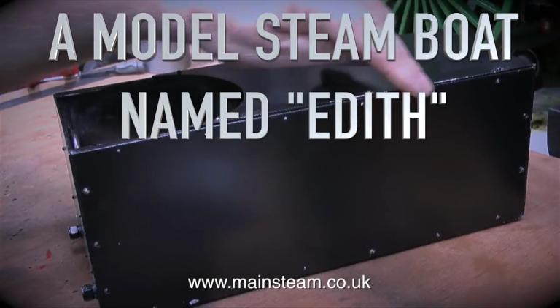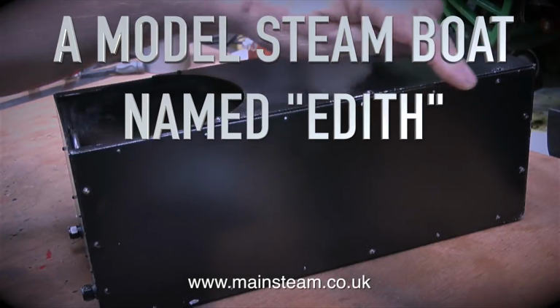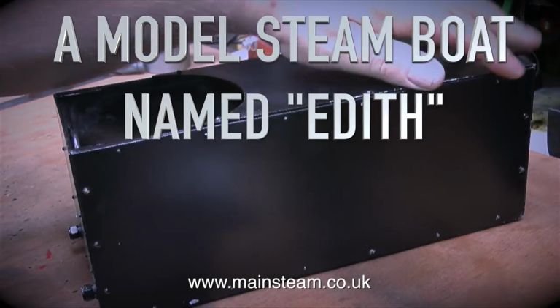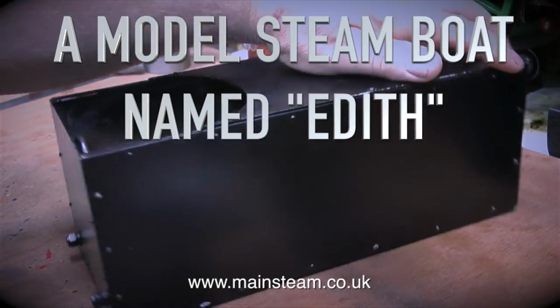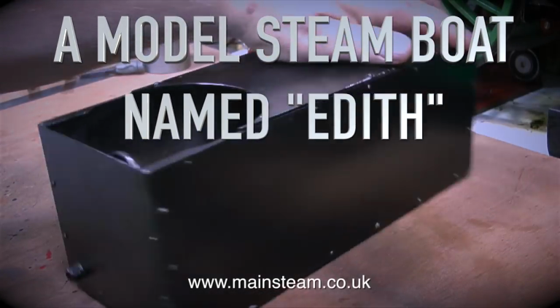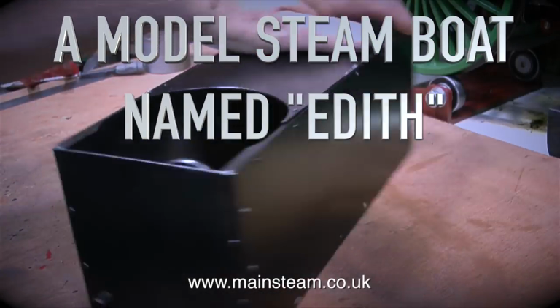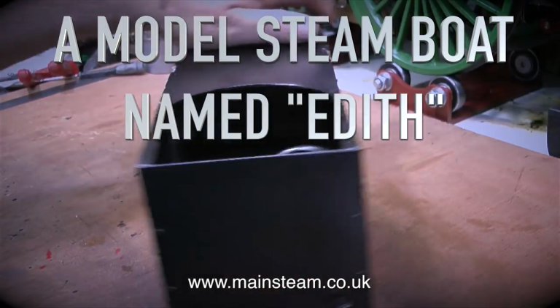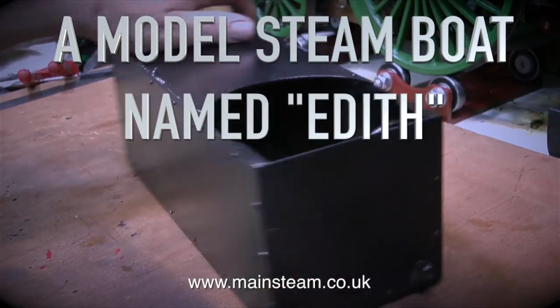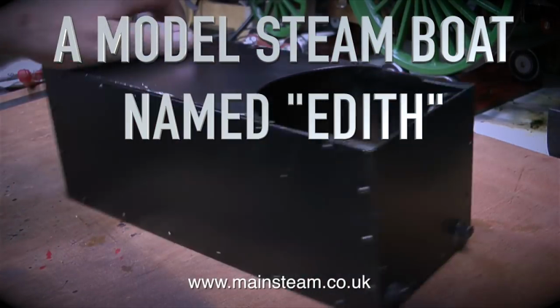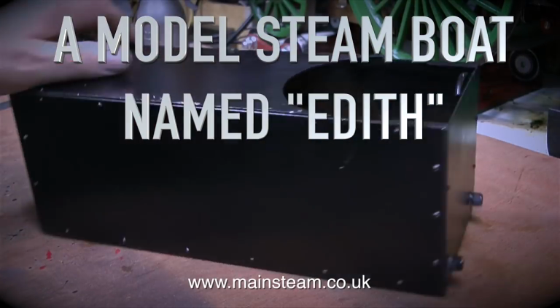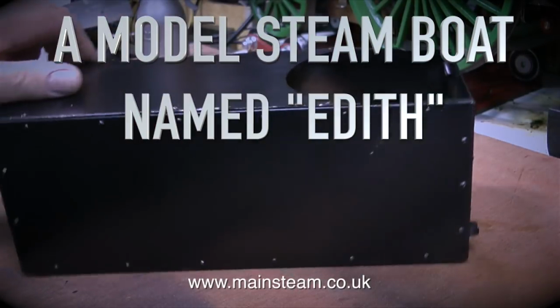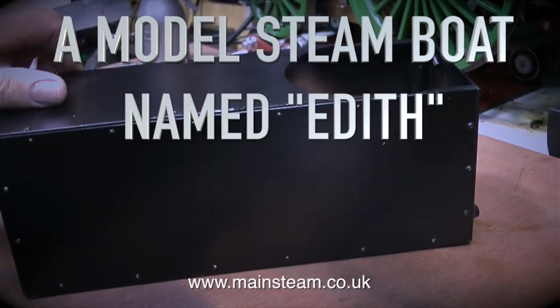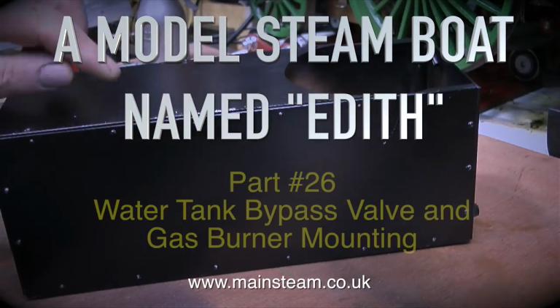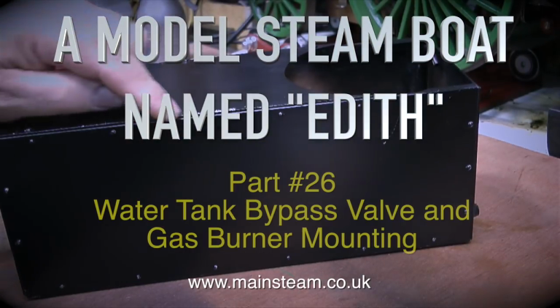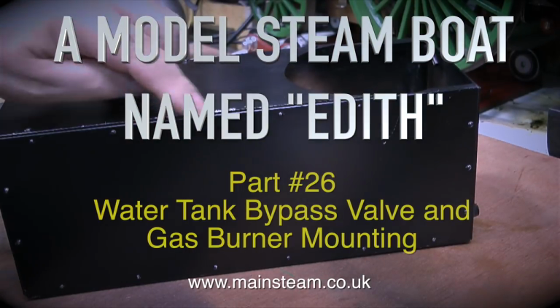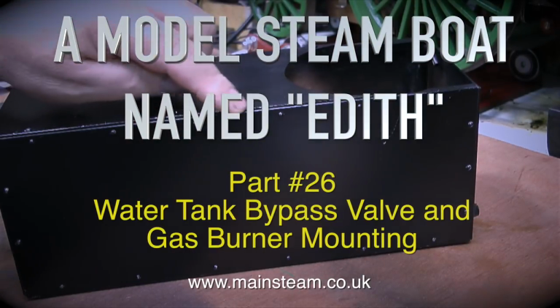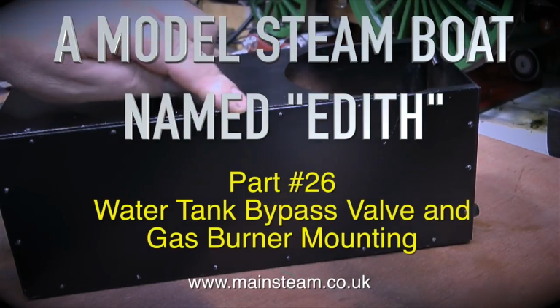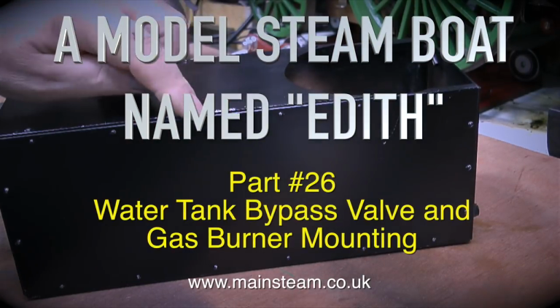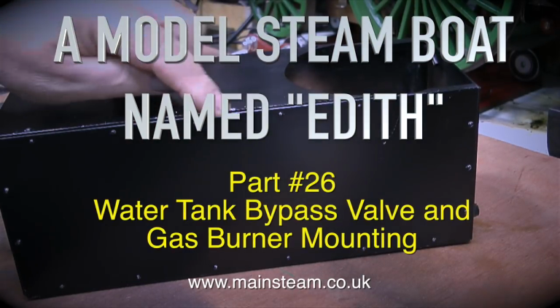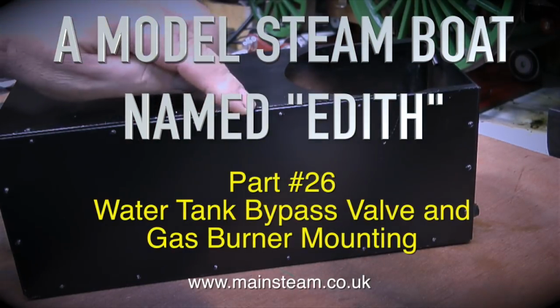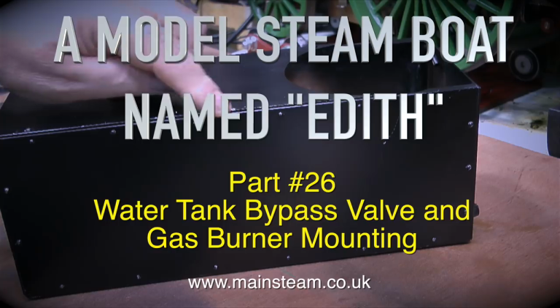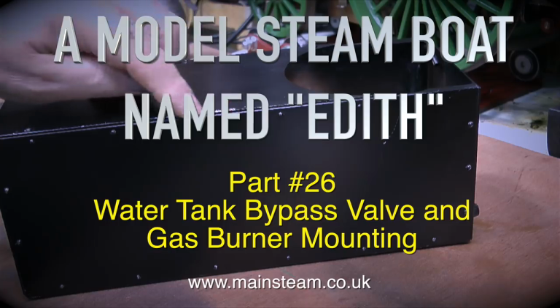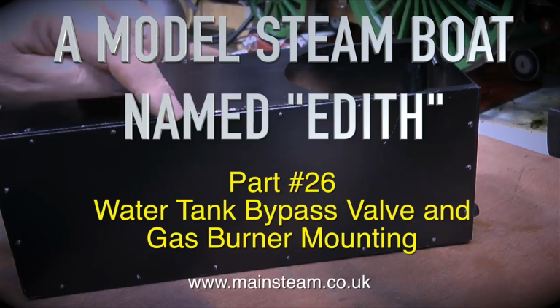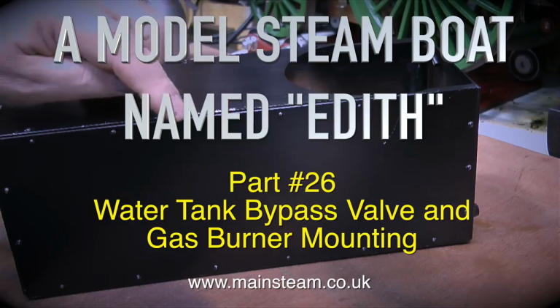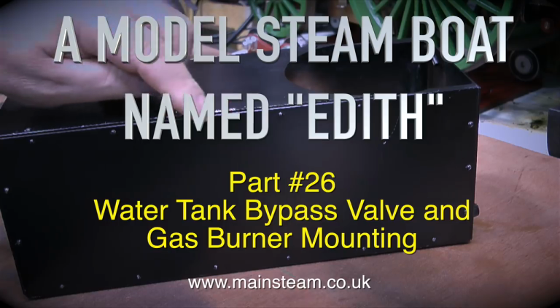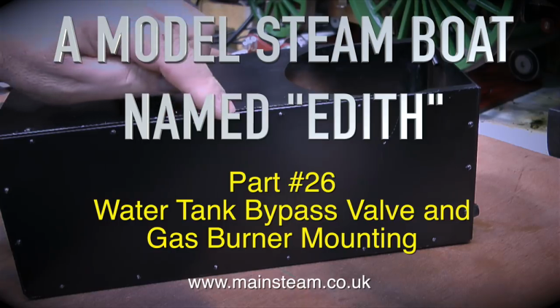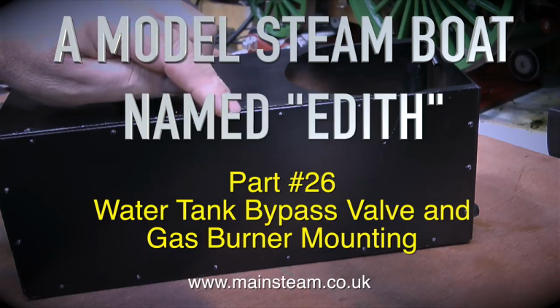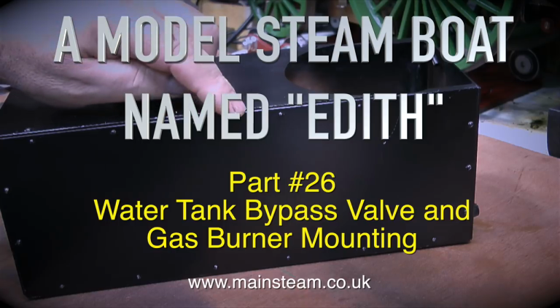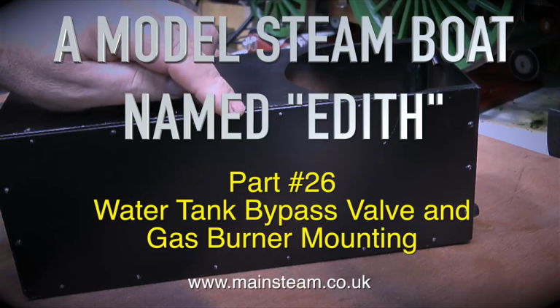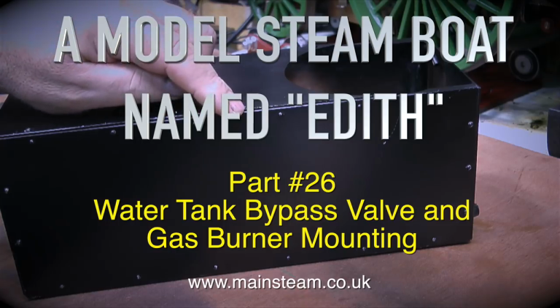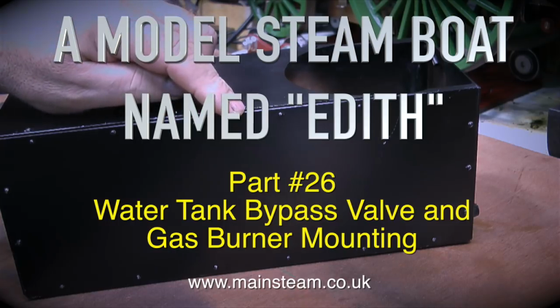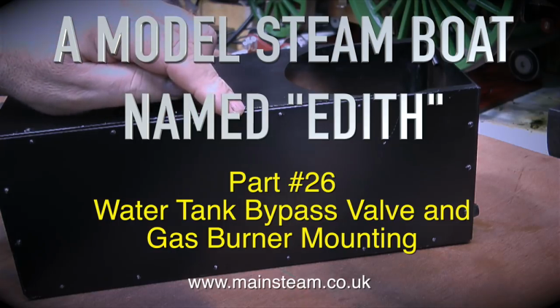A model steamboat named Edith, this is part 26, covering the water tank bypass valve and the gas burner mounting.